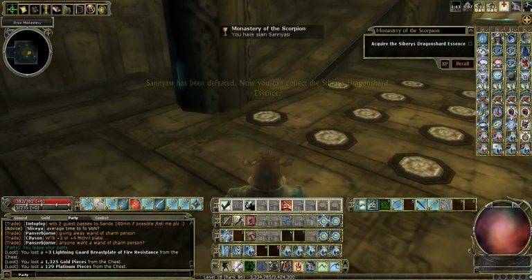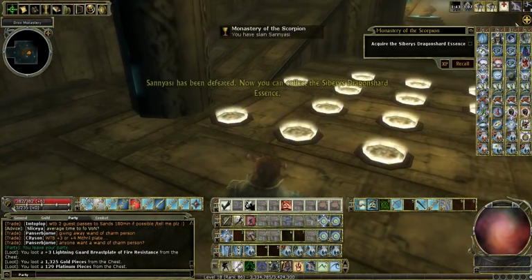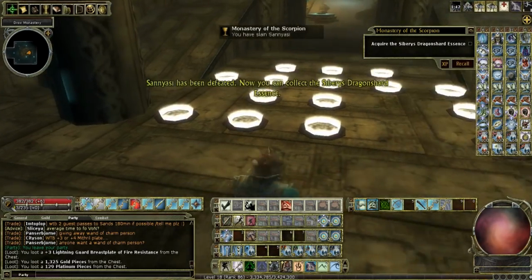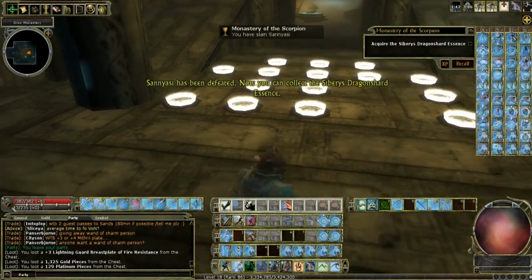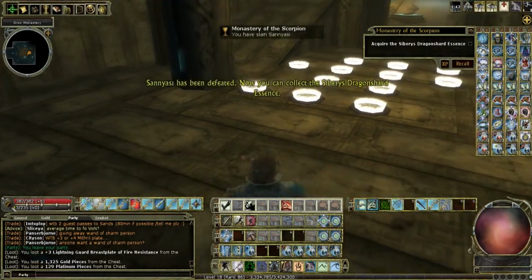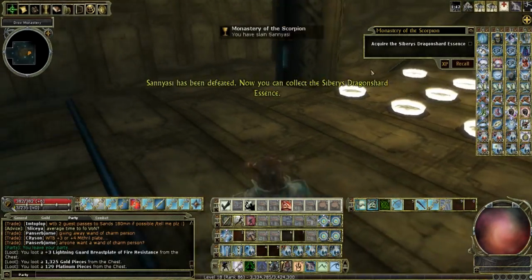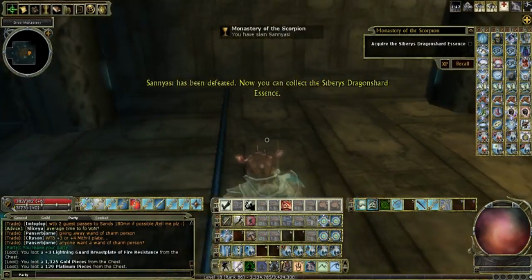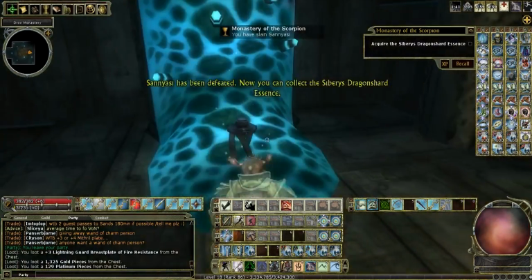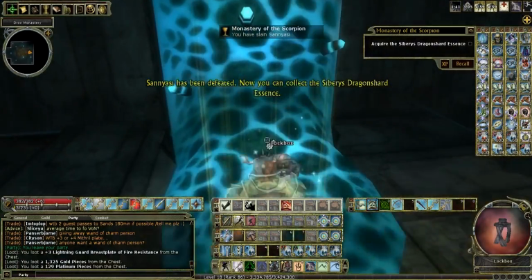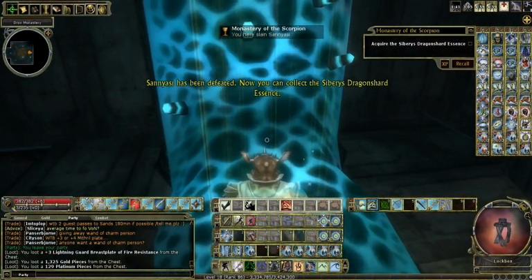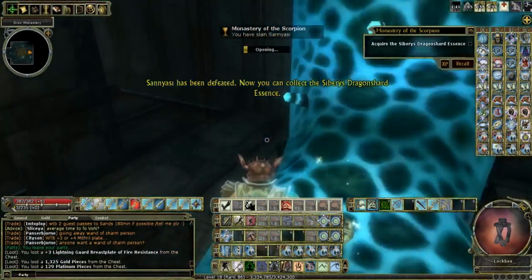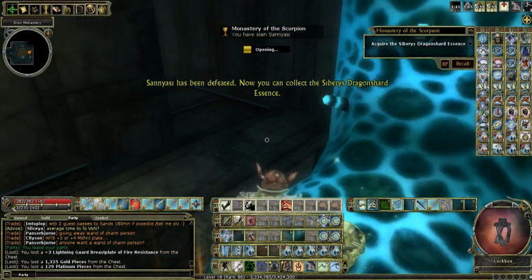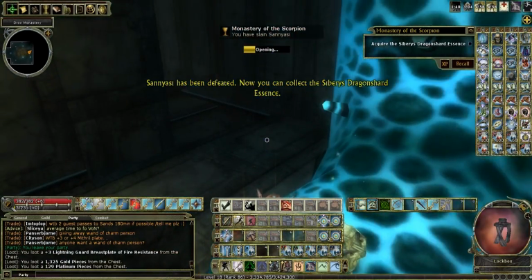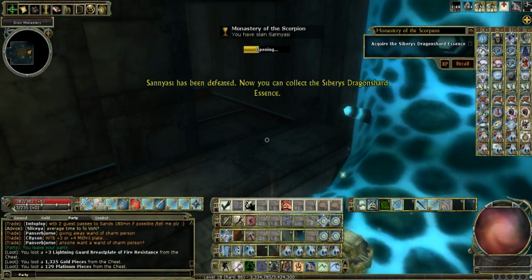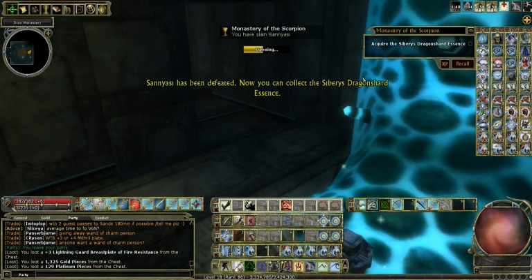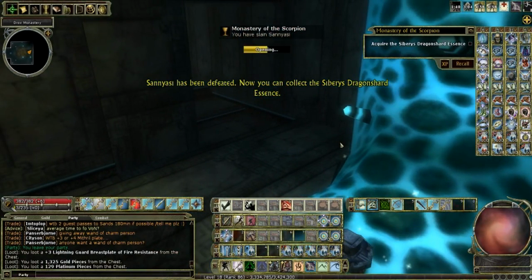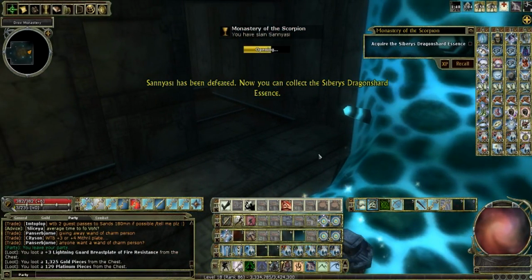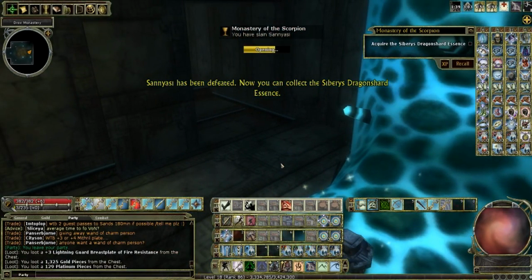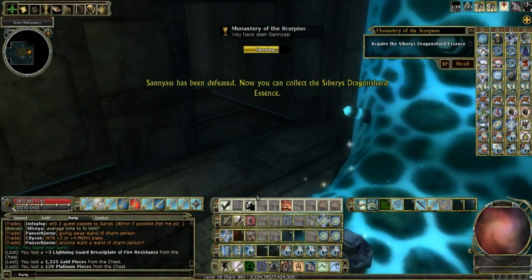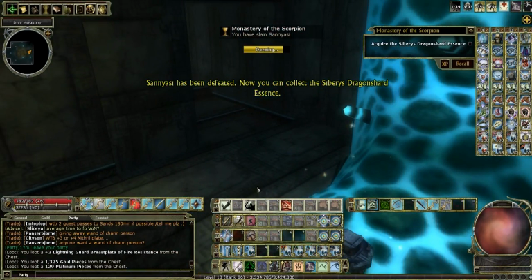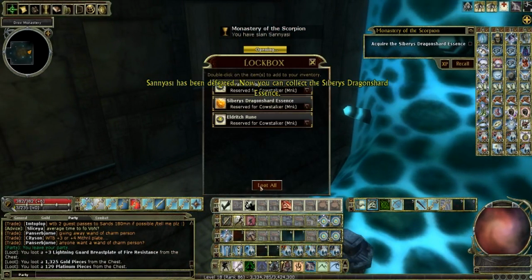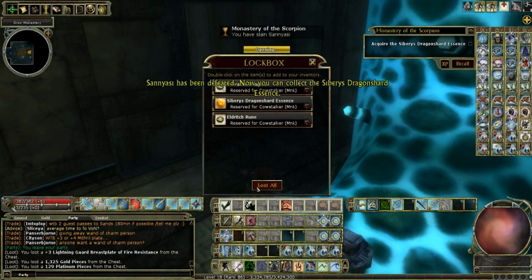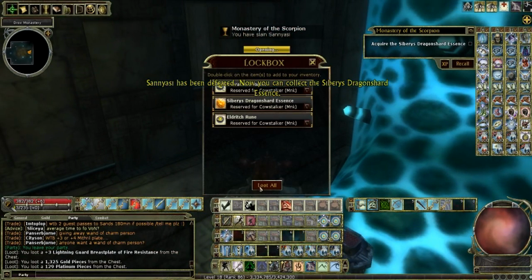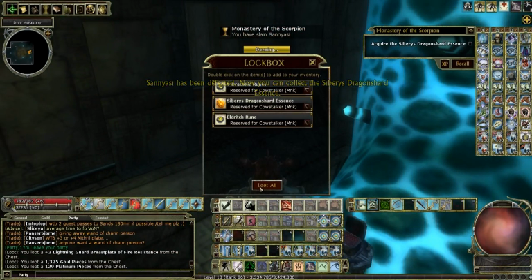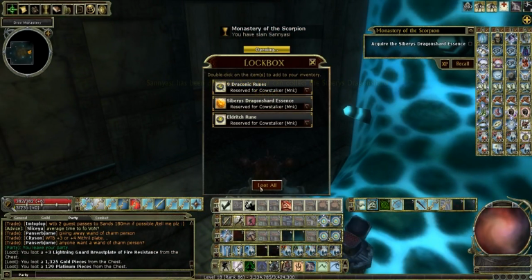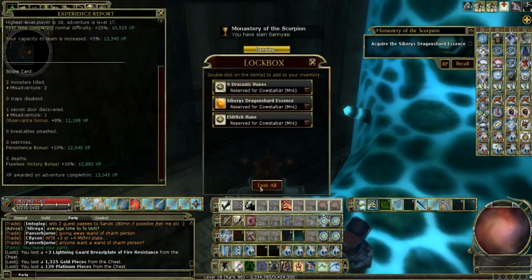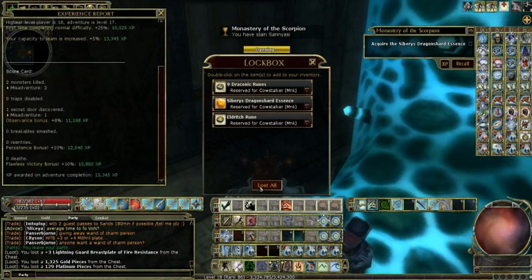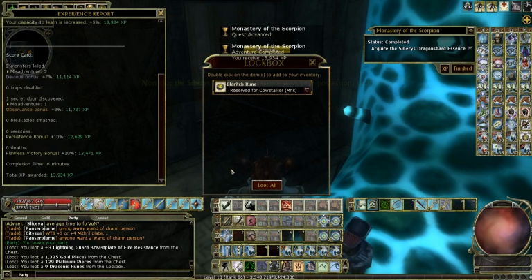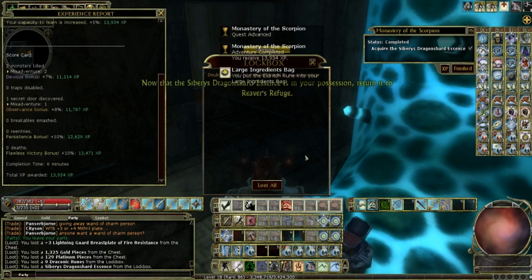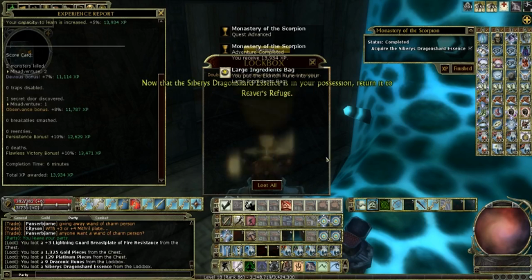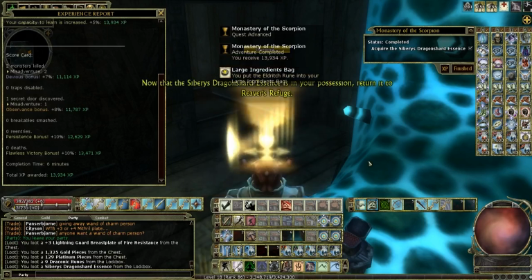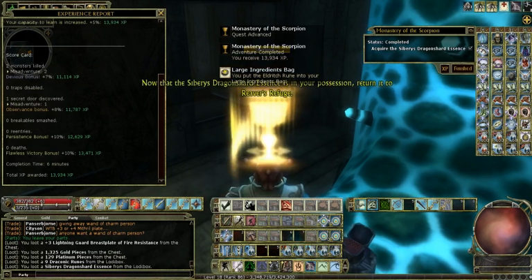Sanyasi has been defeated. Now you can collect the Sybaris Dragon Shard essence.